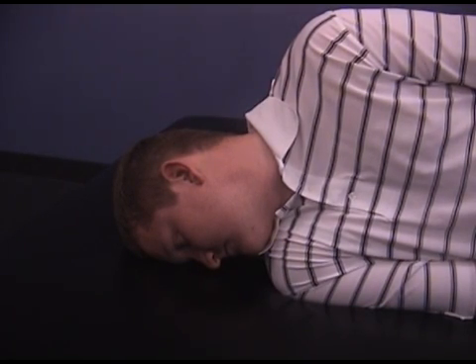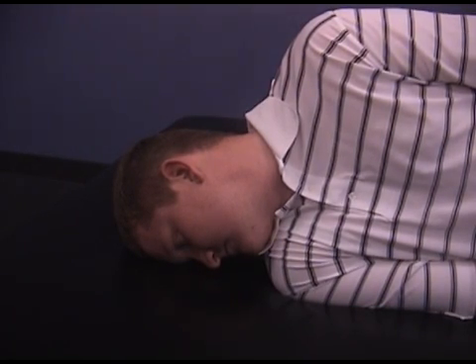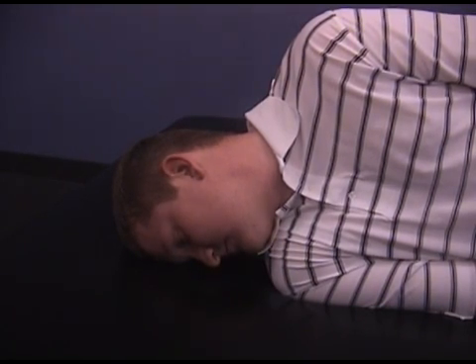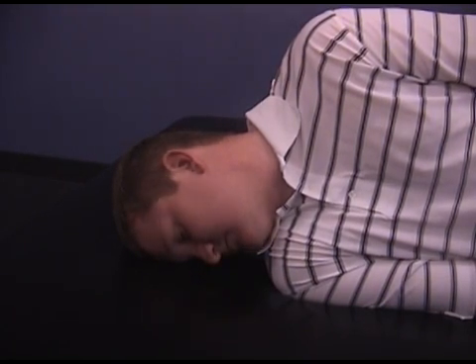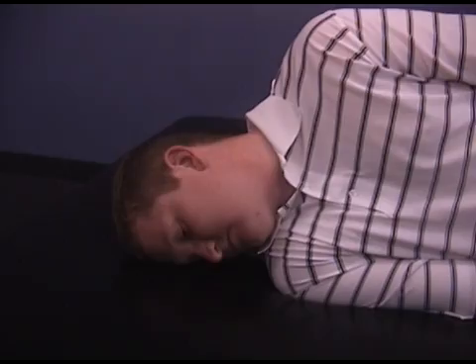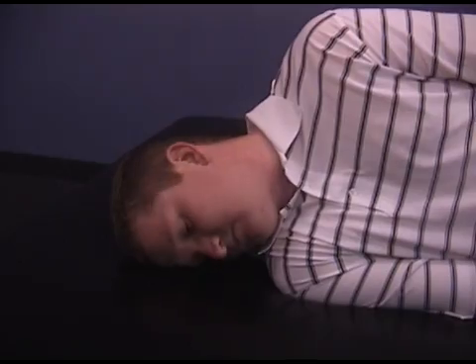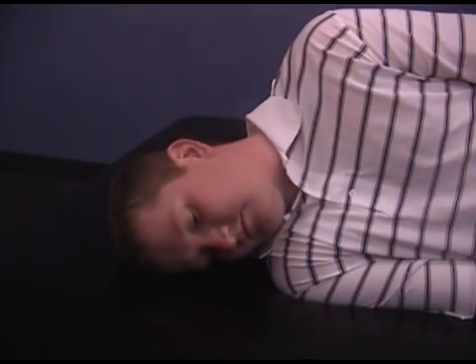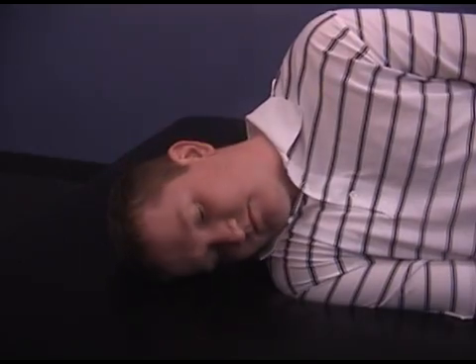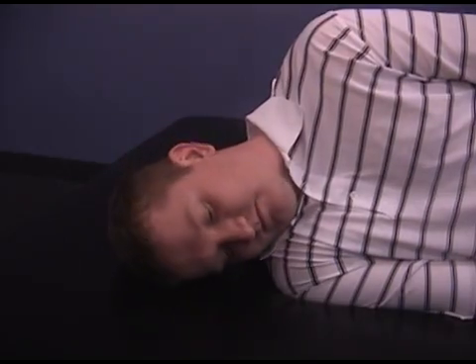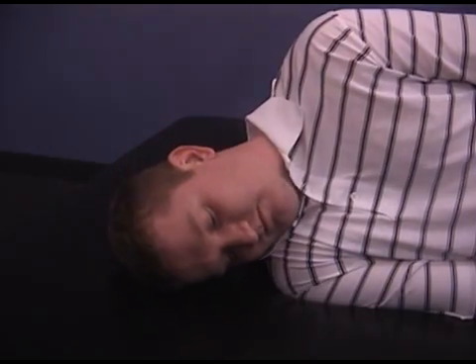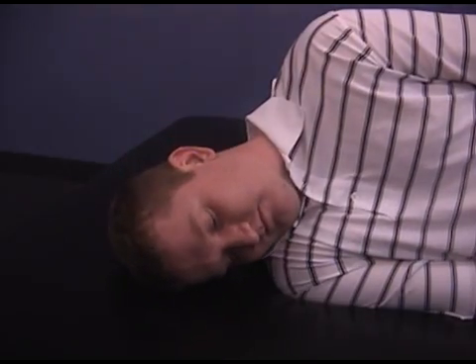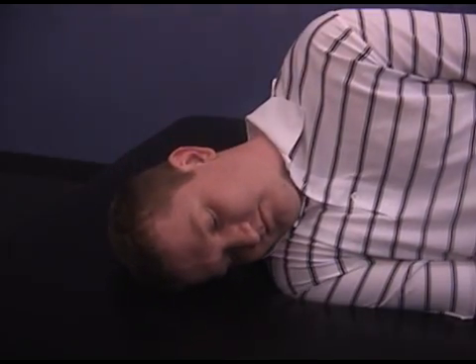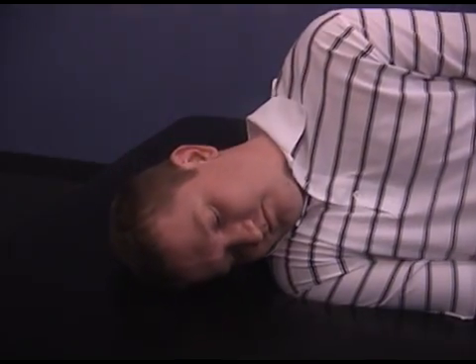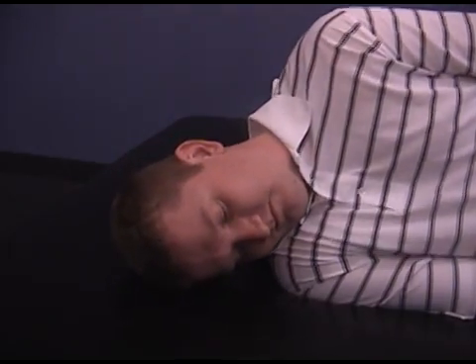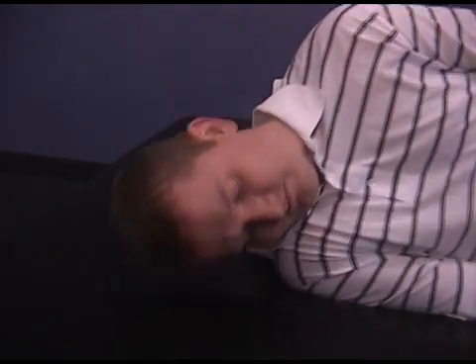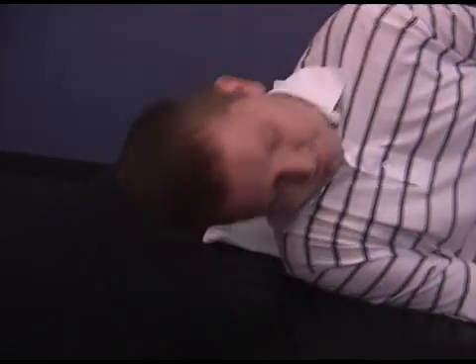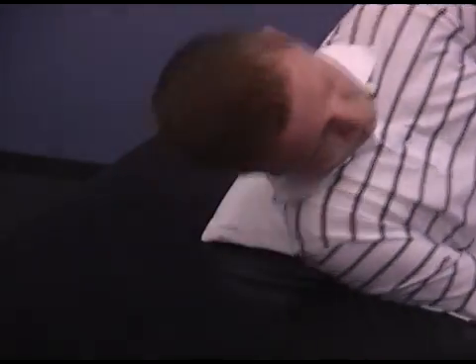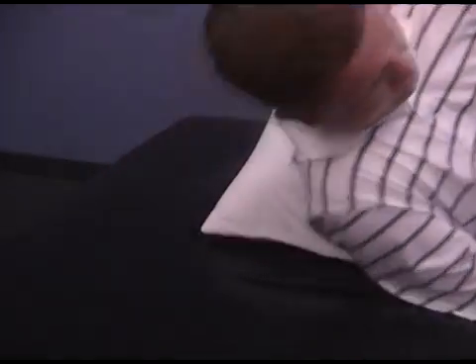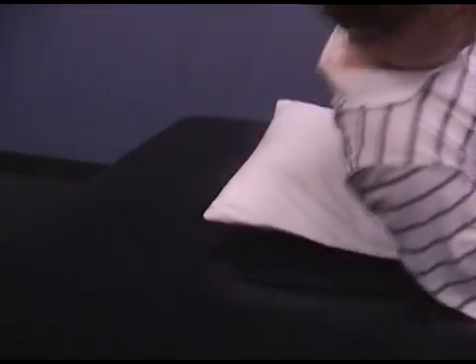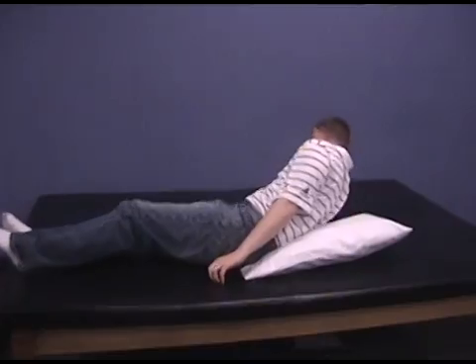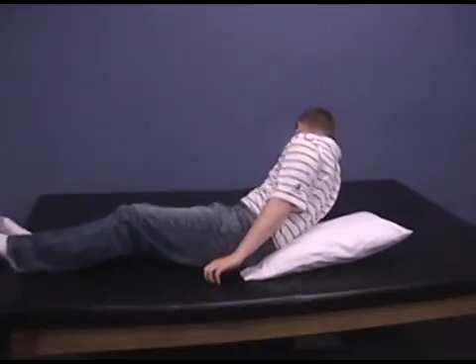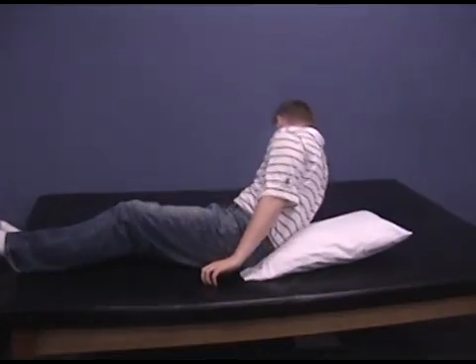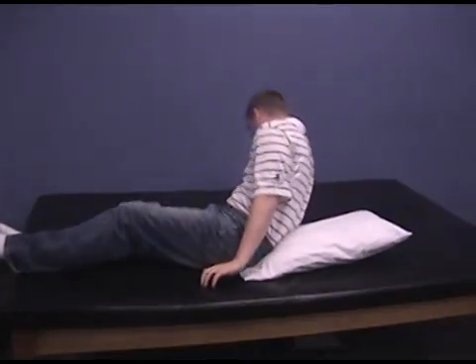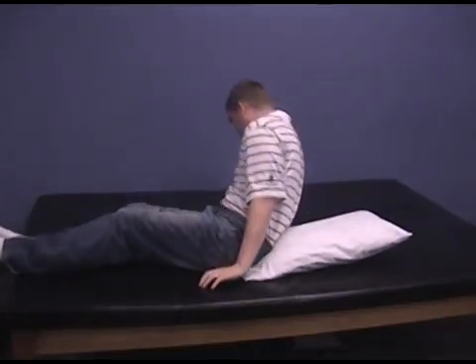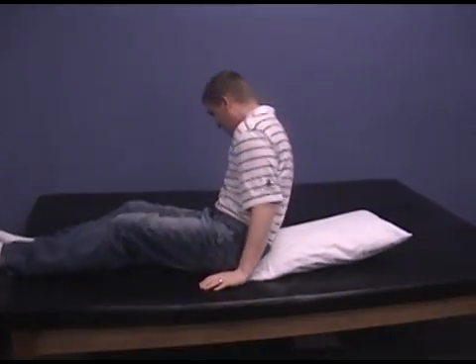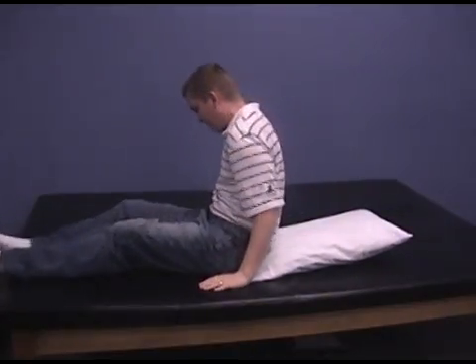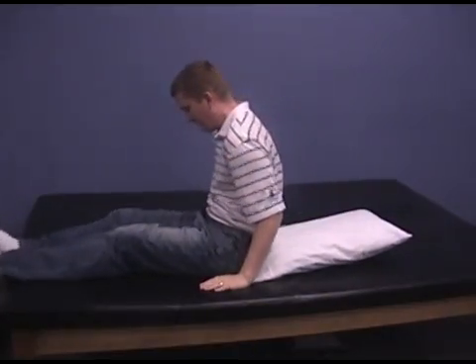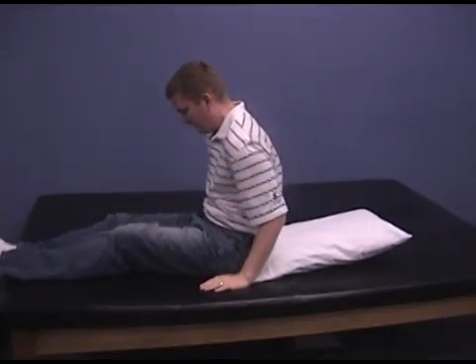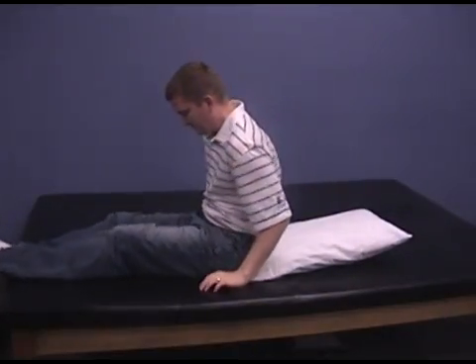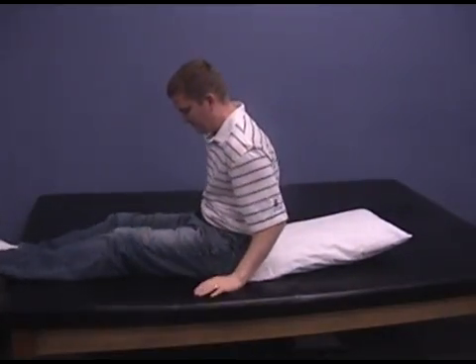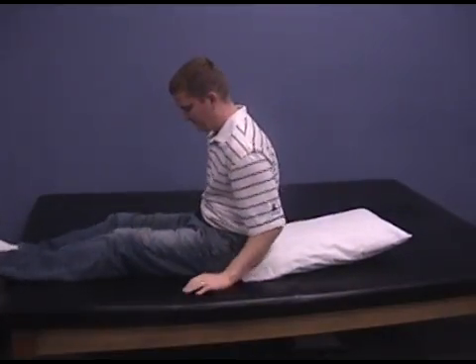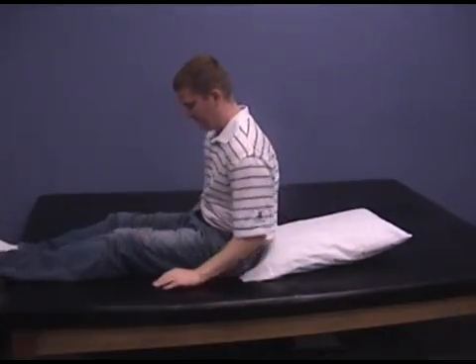To get up, tuck your chin slightly toward your chest and sit up without rolling onto your back as you come up.